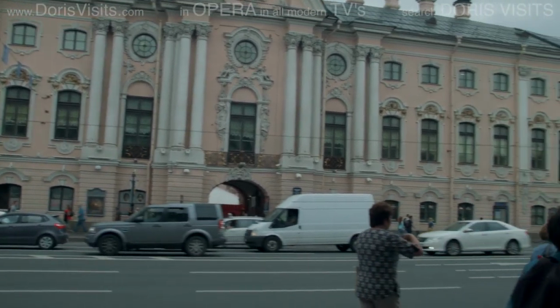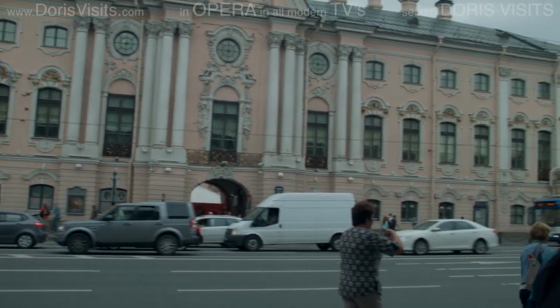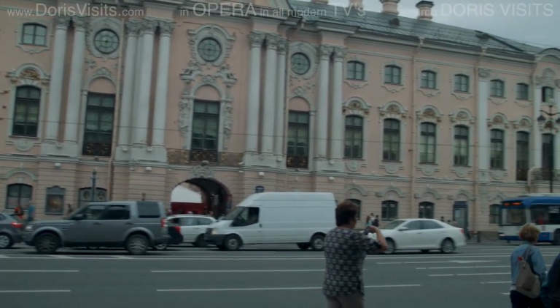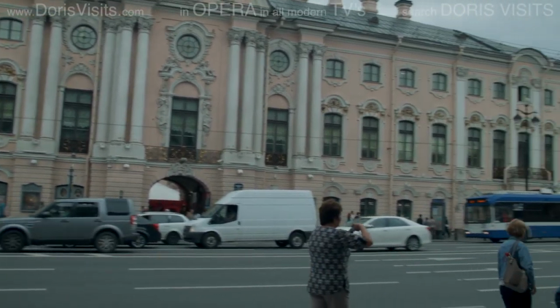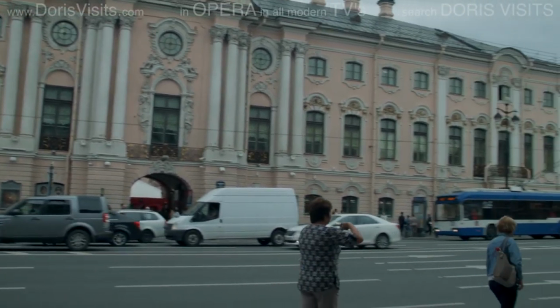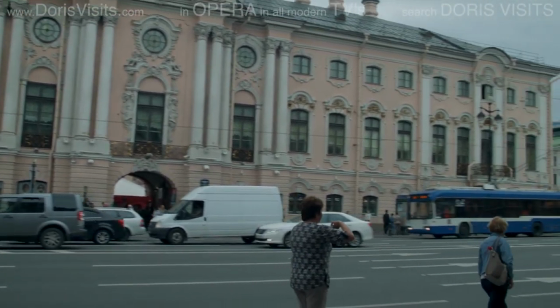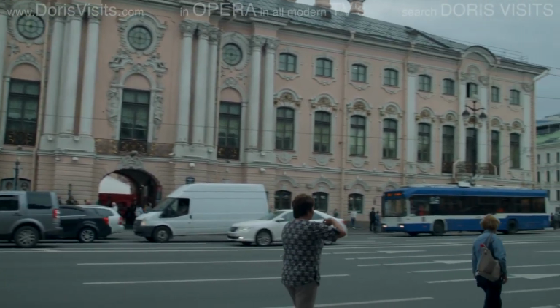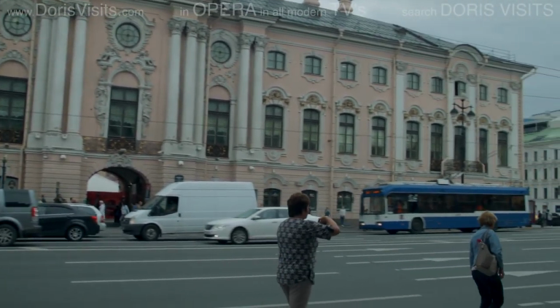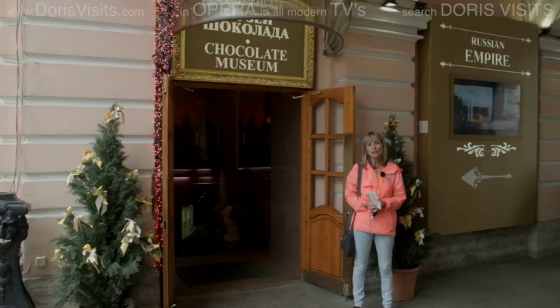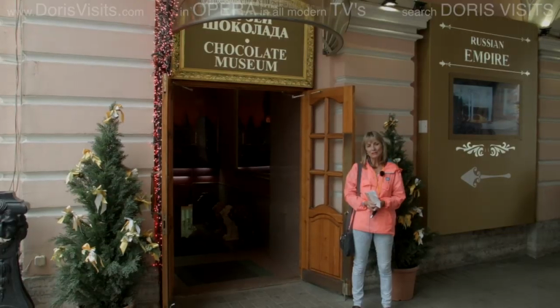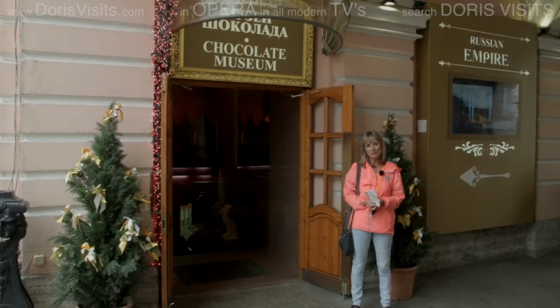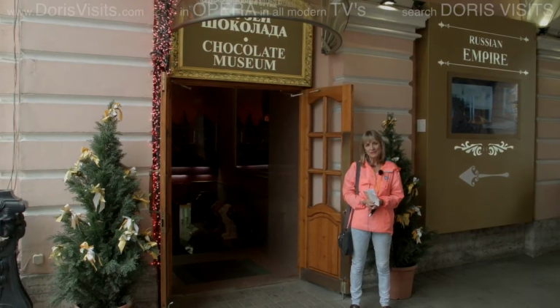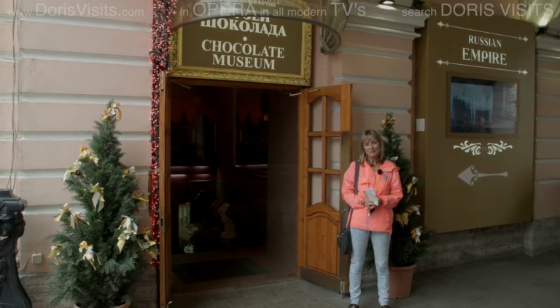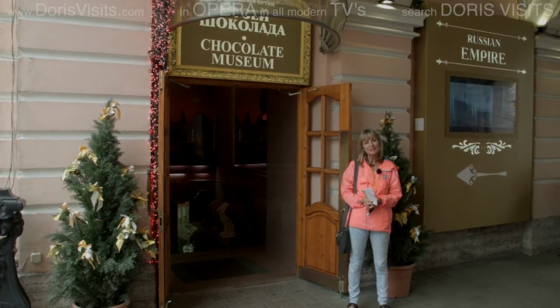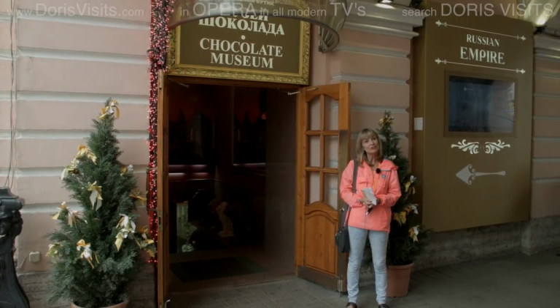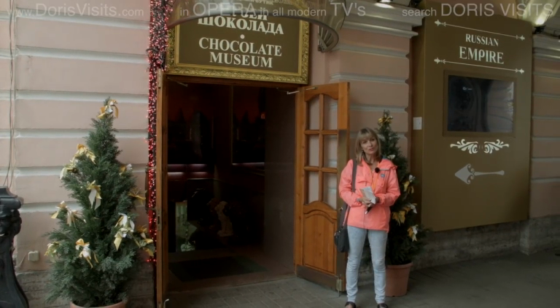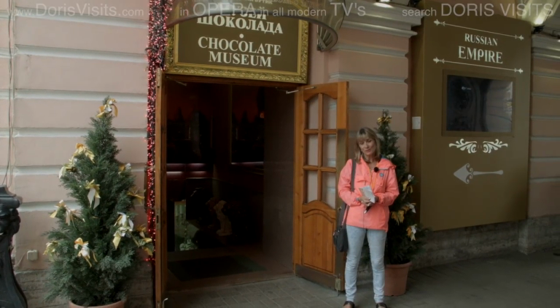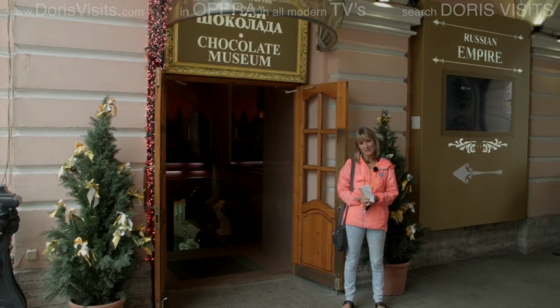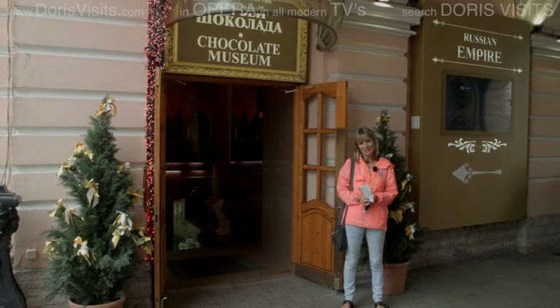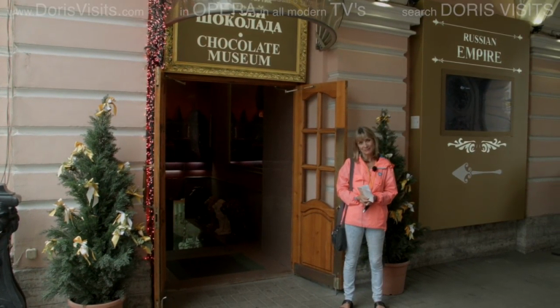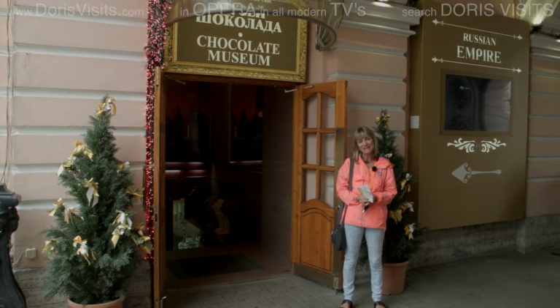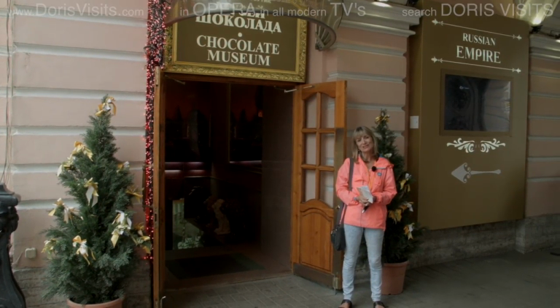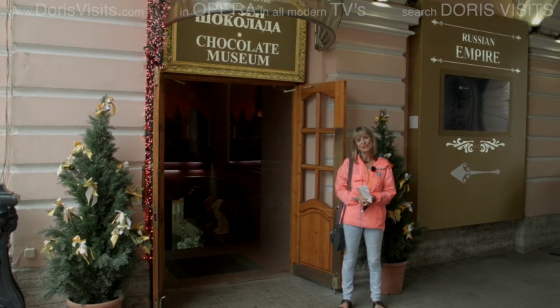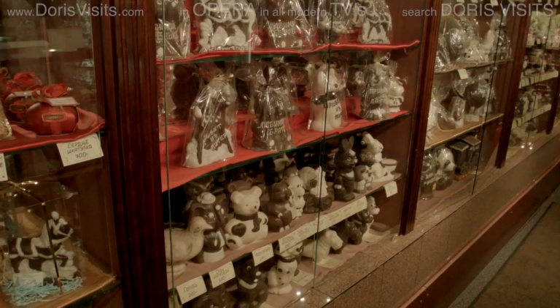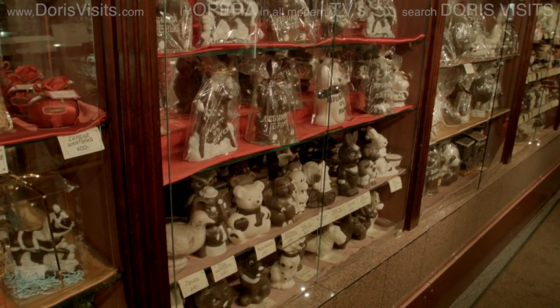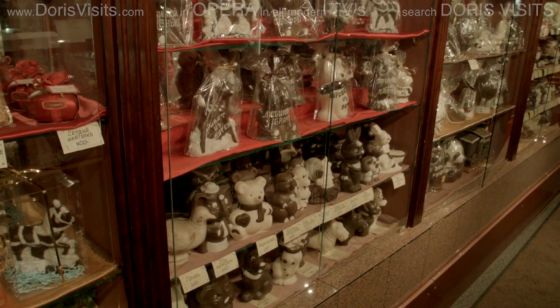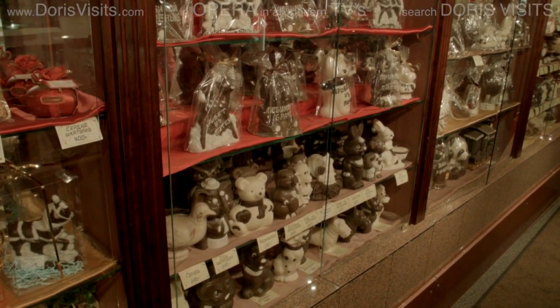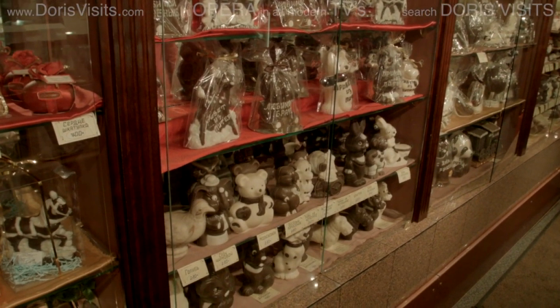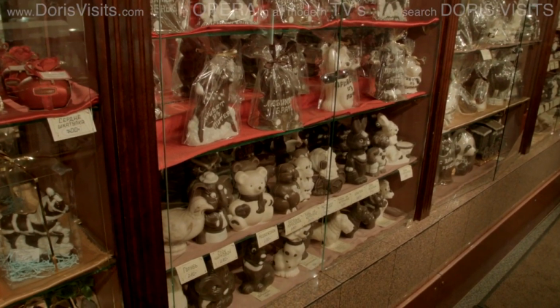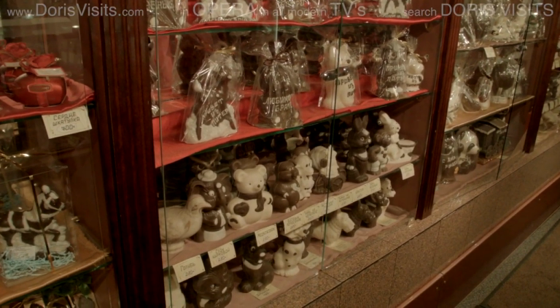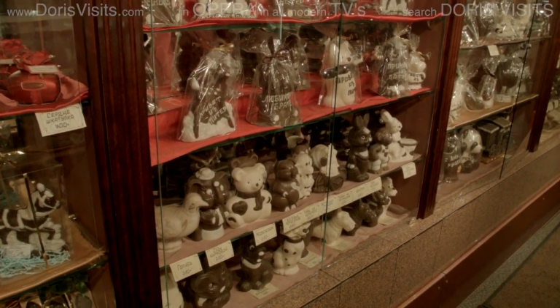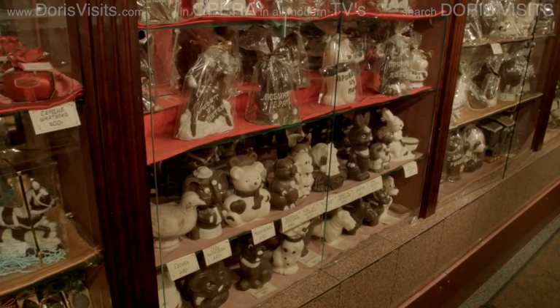Just a word of warning: the Chocolate Museum is not a museum, it's a shop — but it smells delicious.